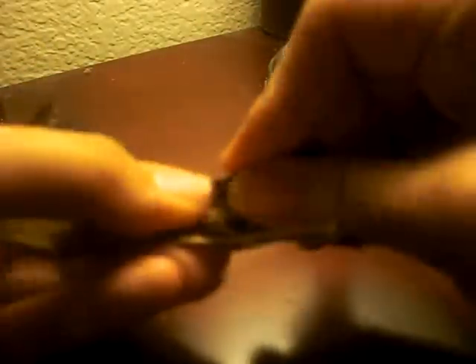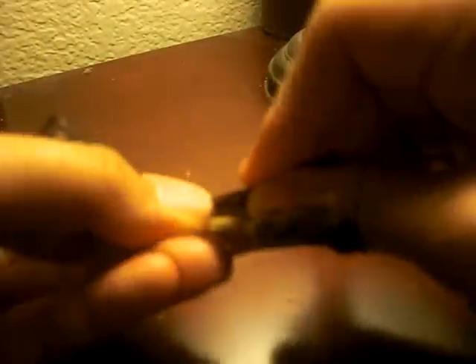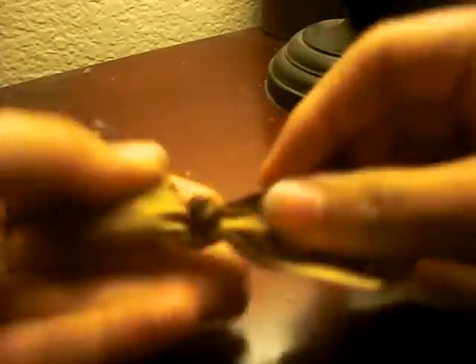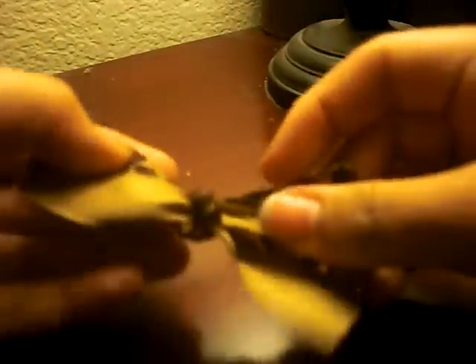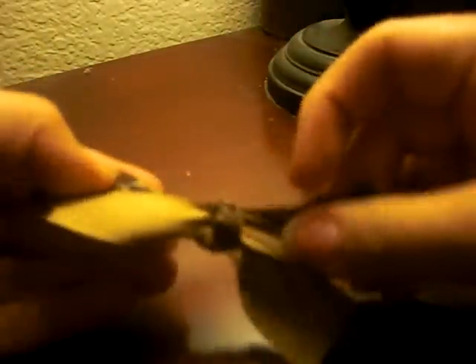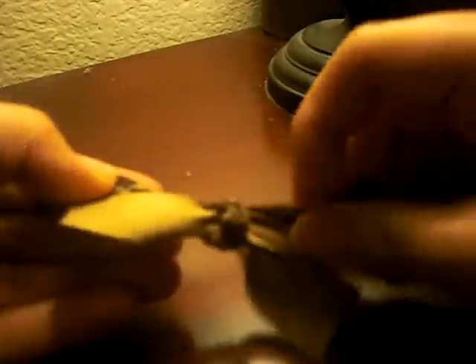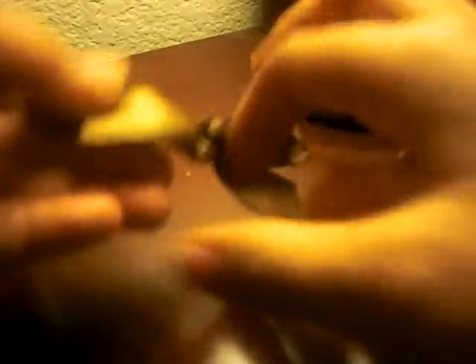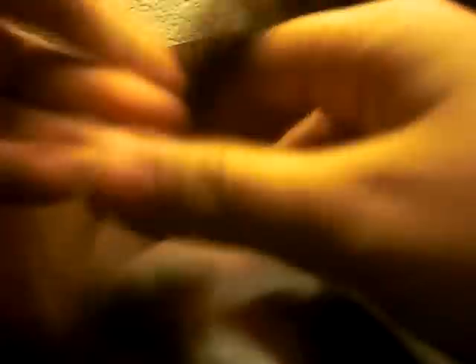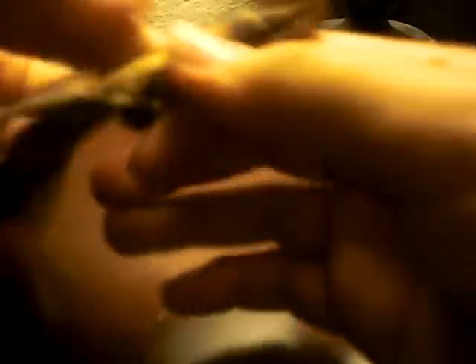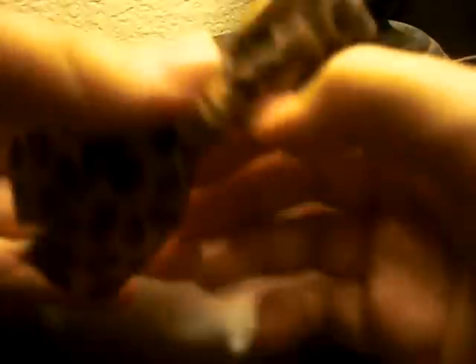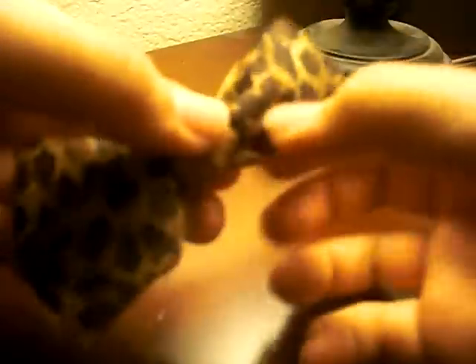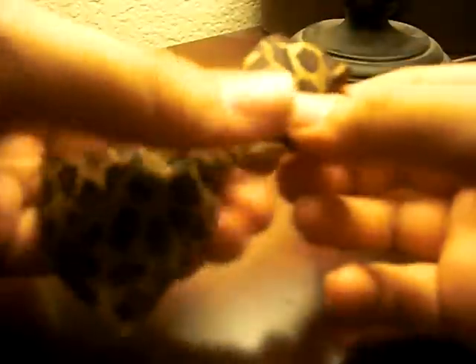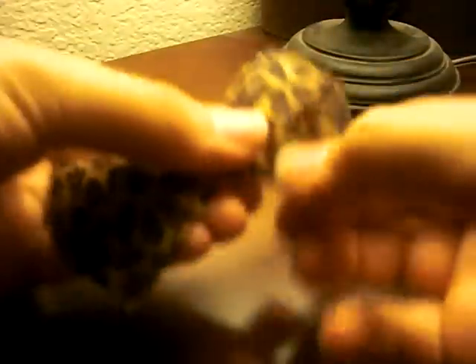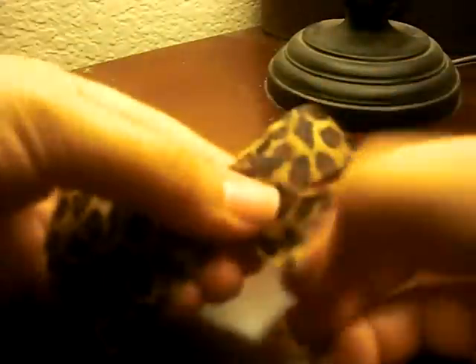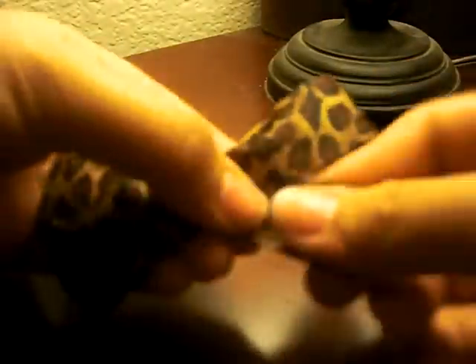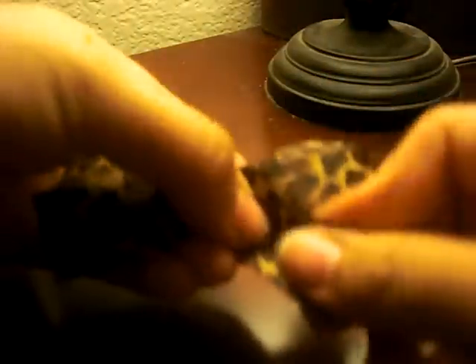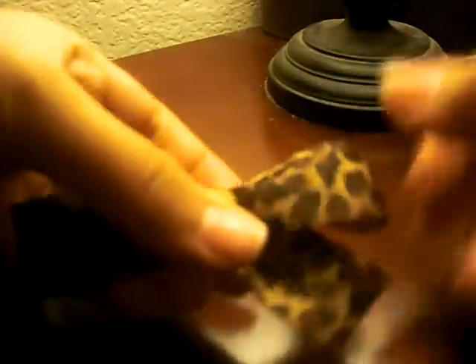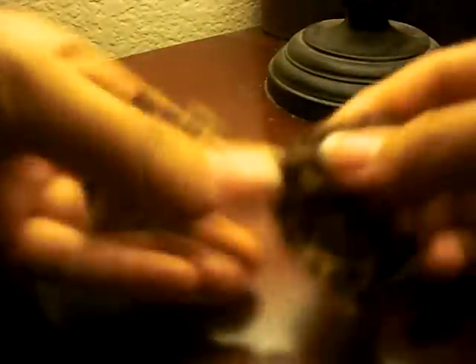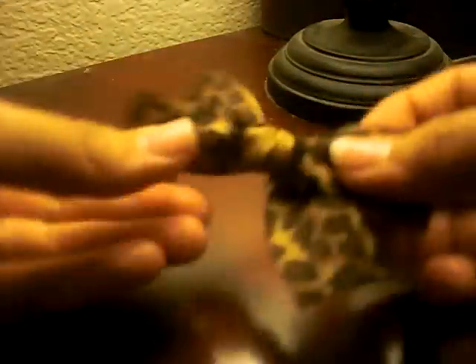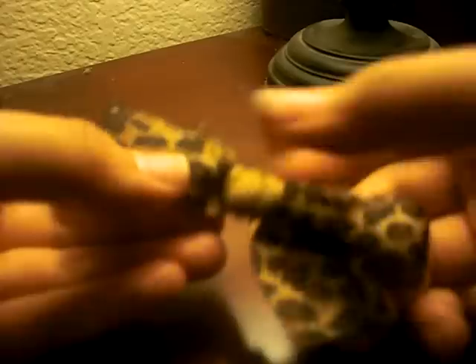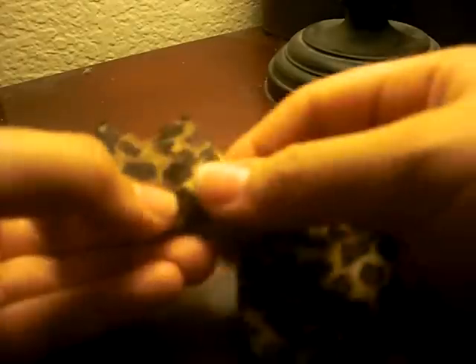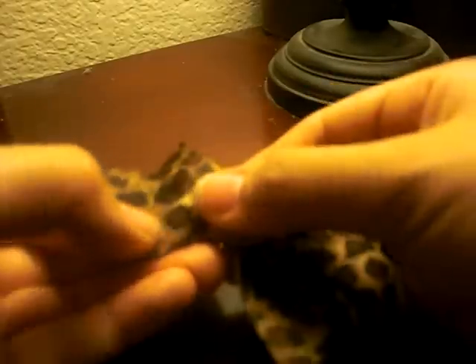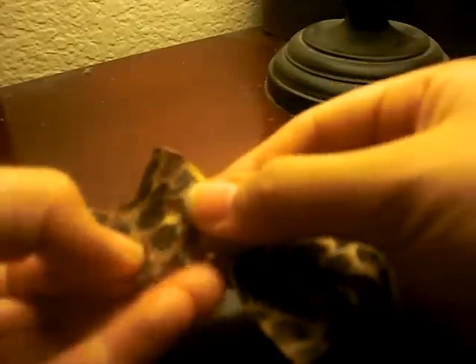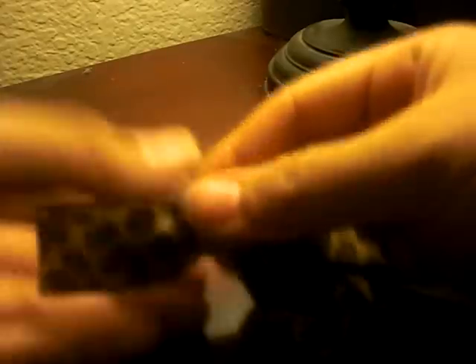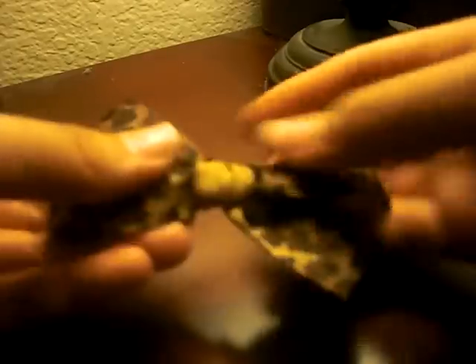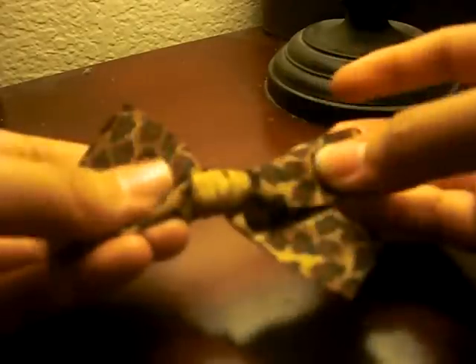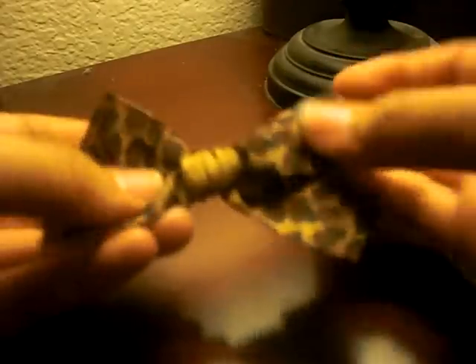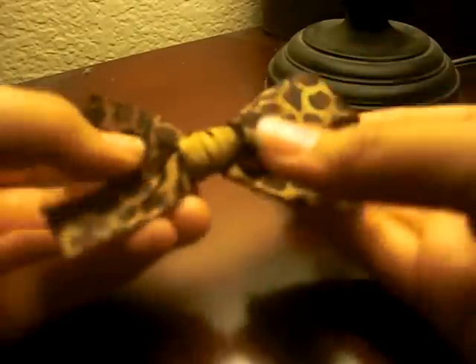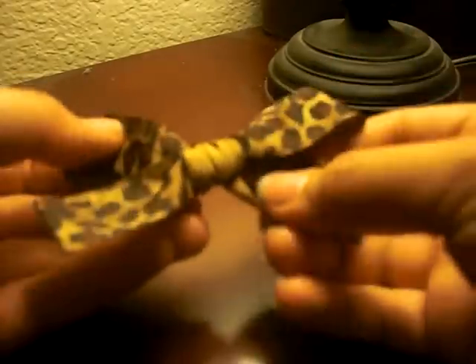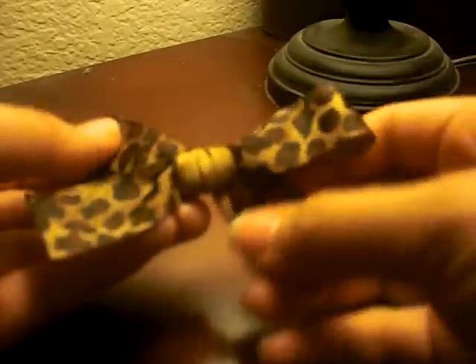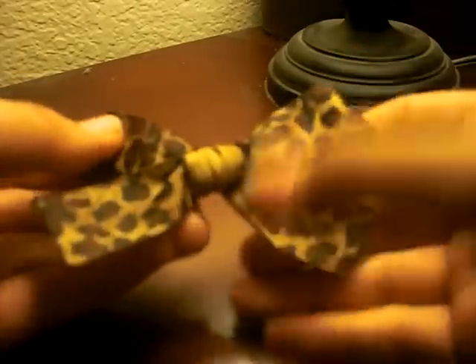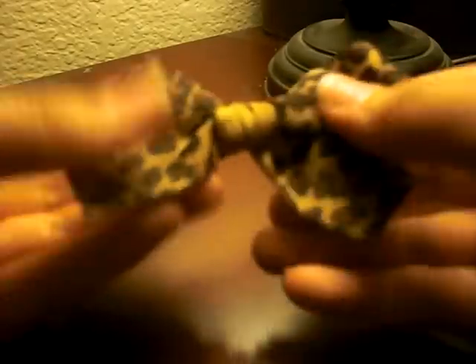Just make it tight, and ta-da — there you go, a little bow!